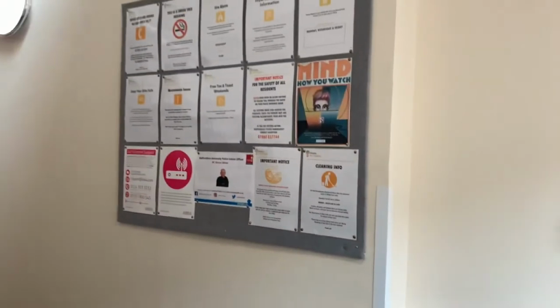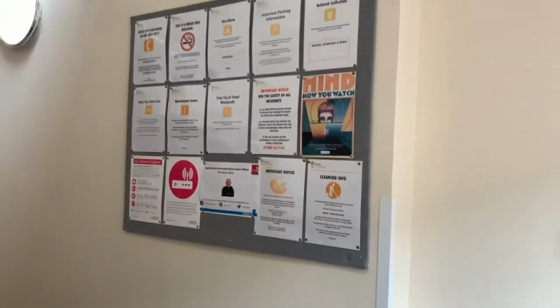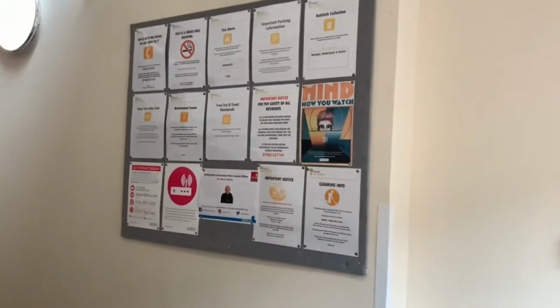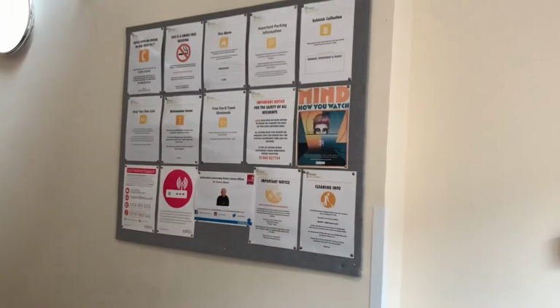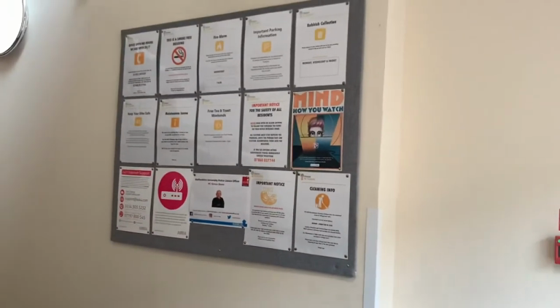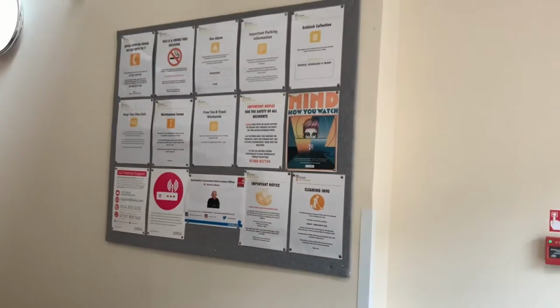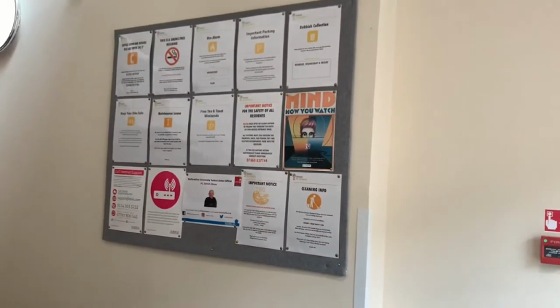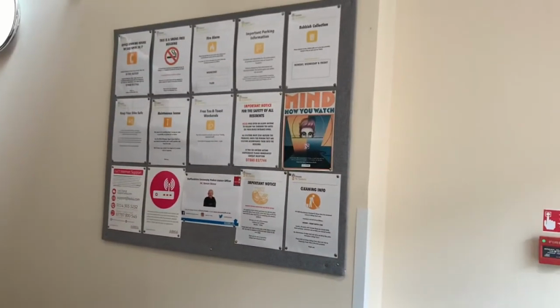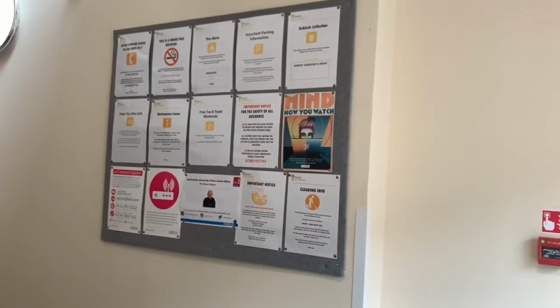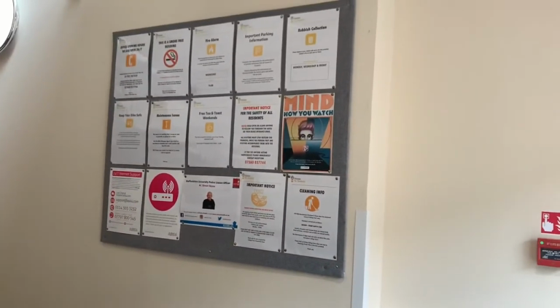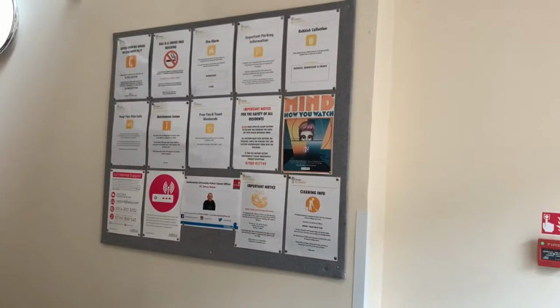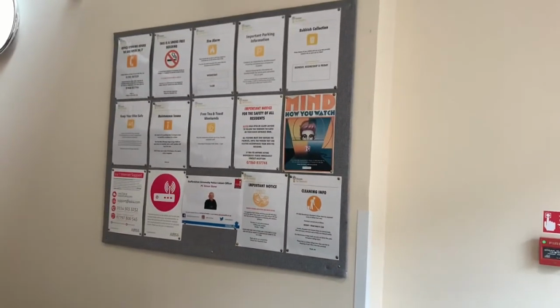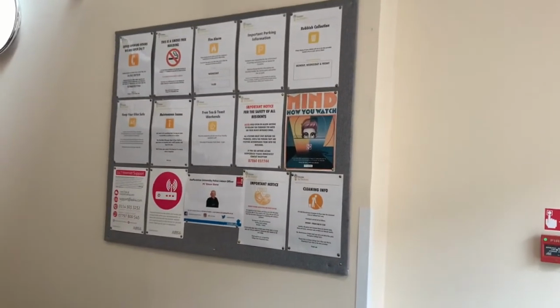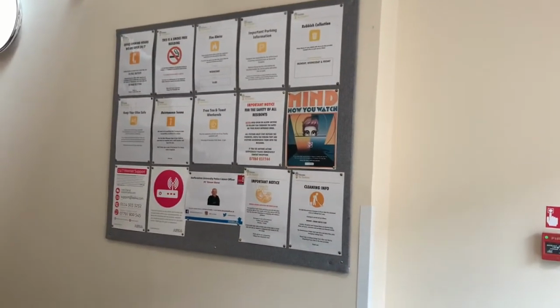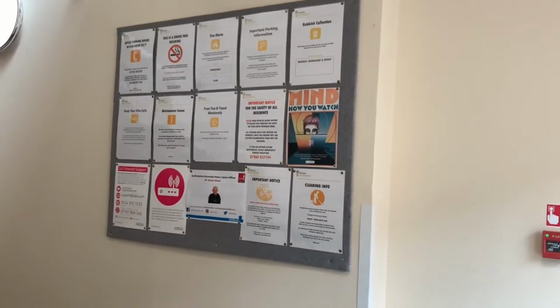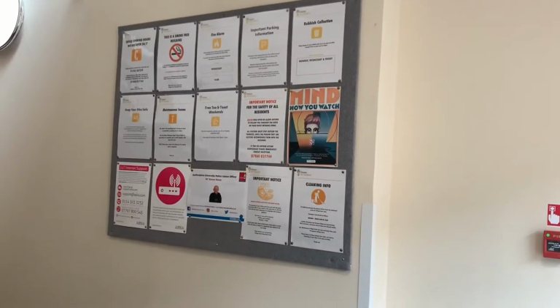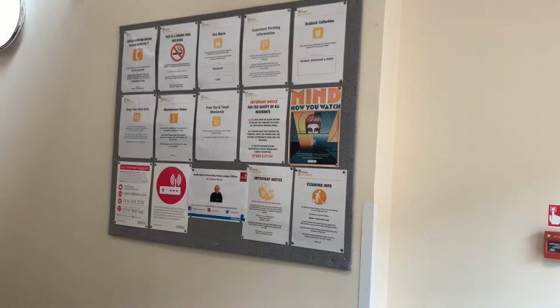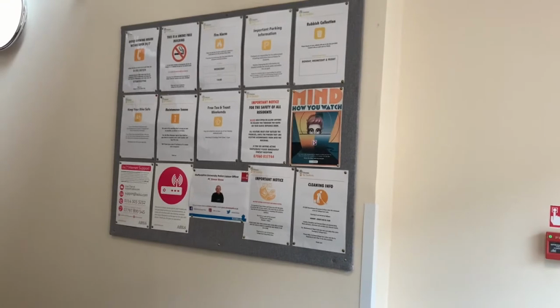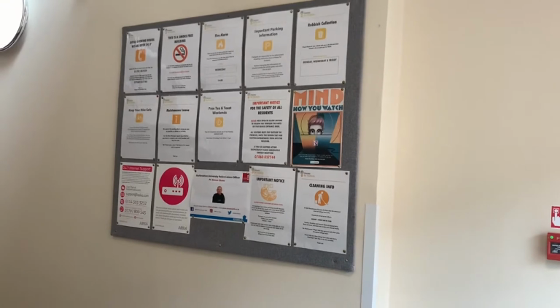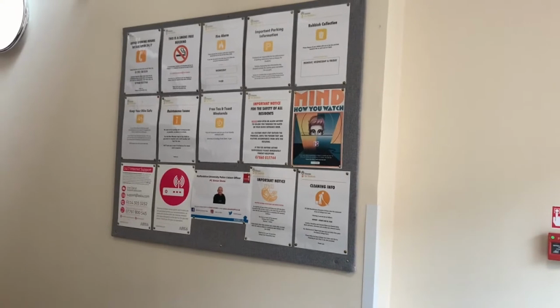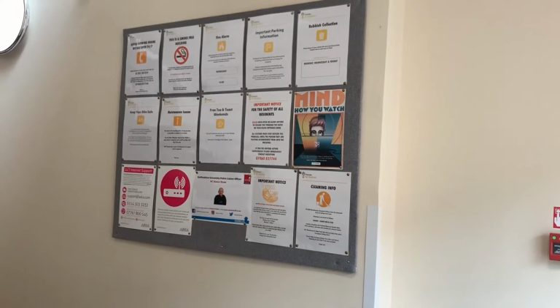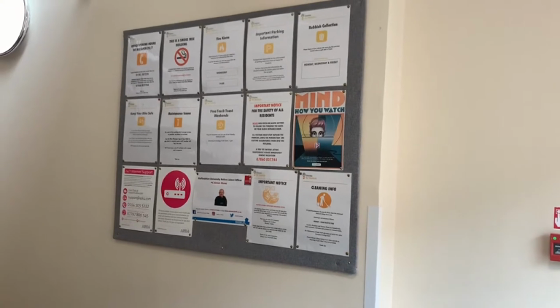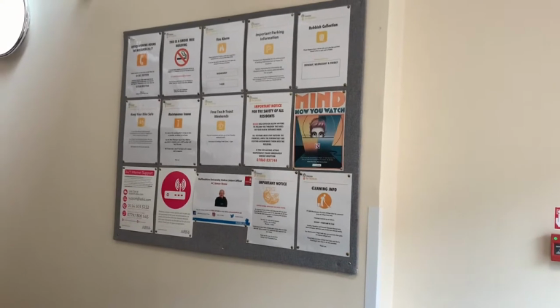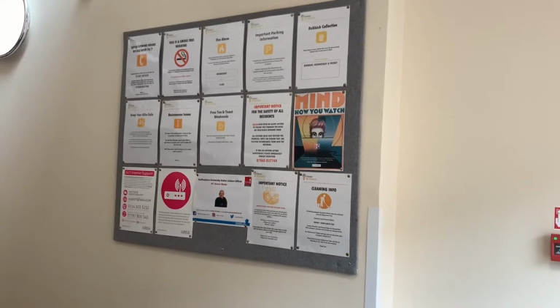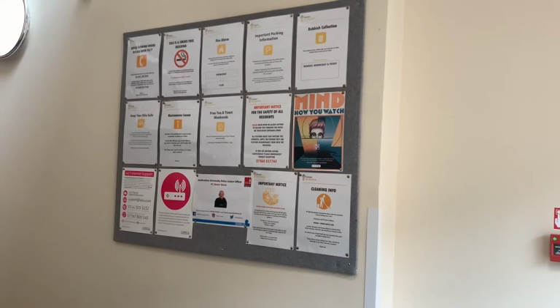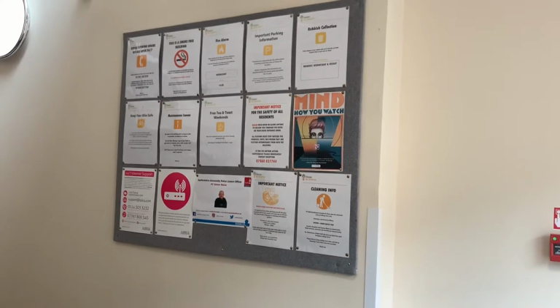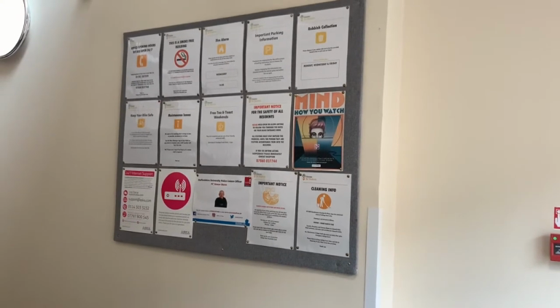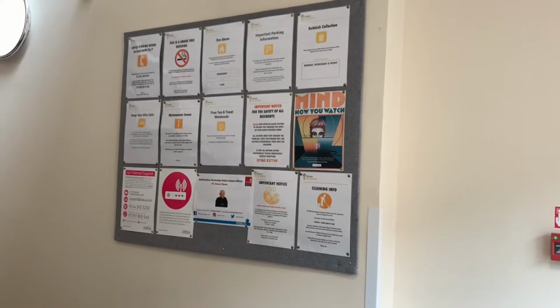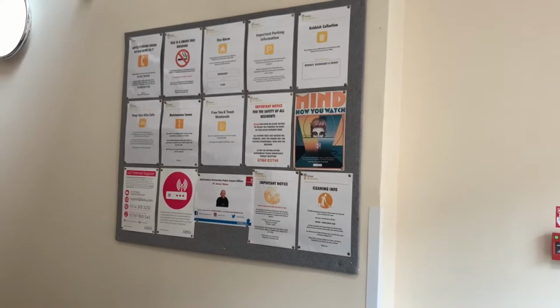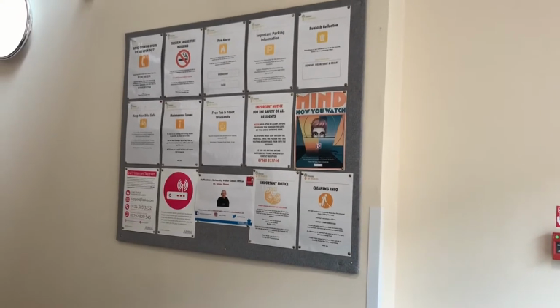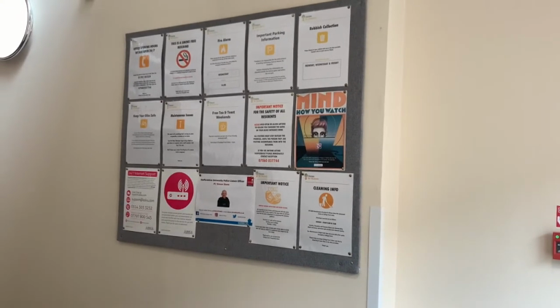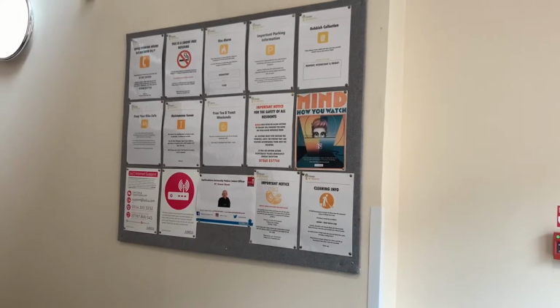You will also see our notice boards in the block entrance. These are full of useful information about the property.